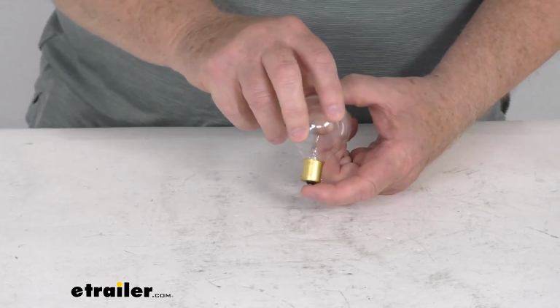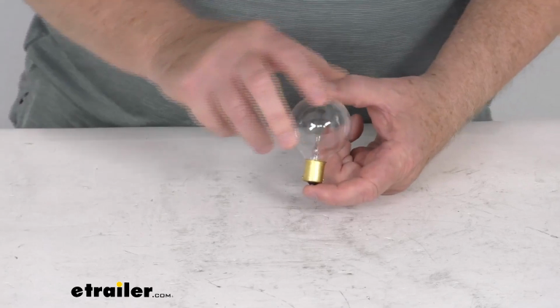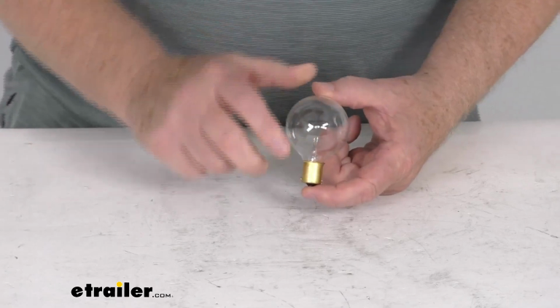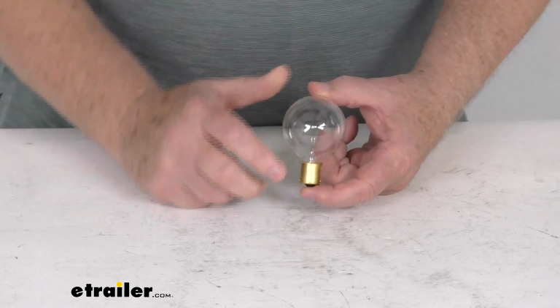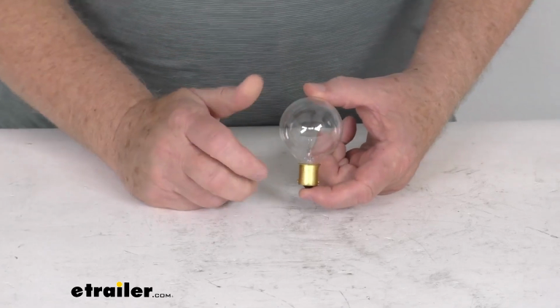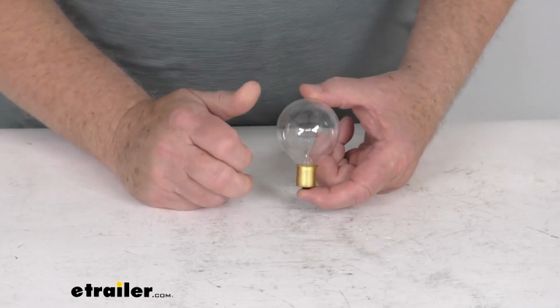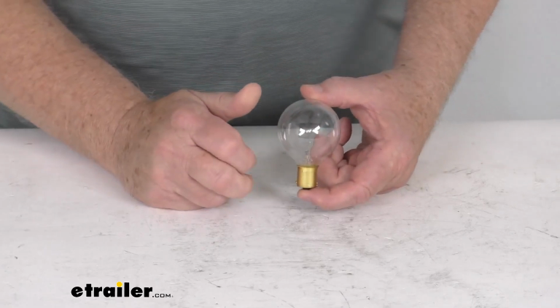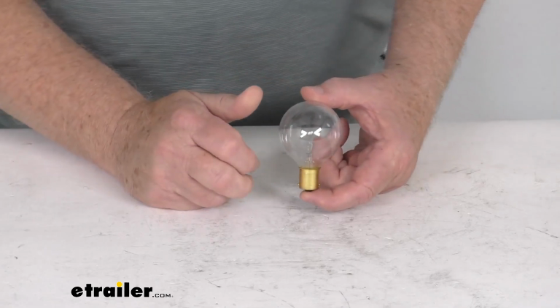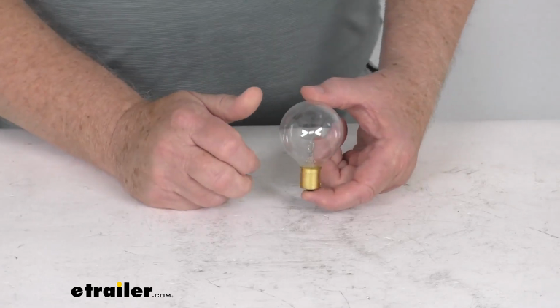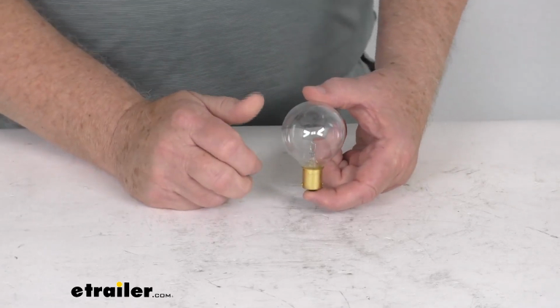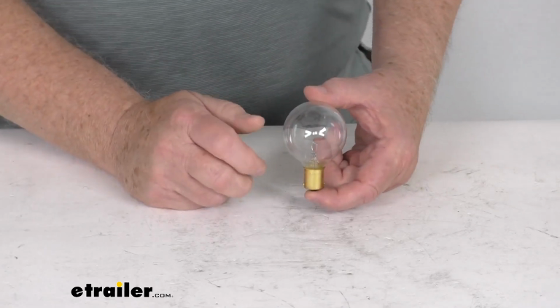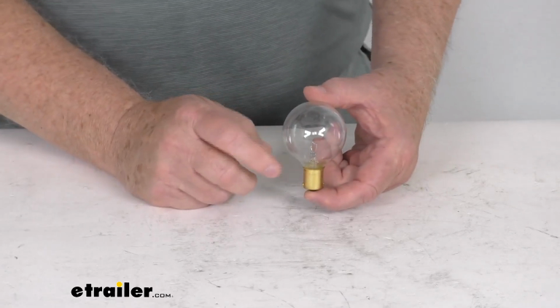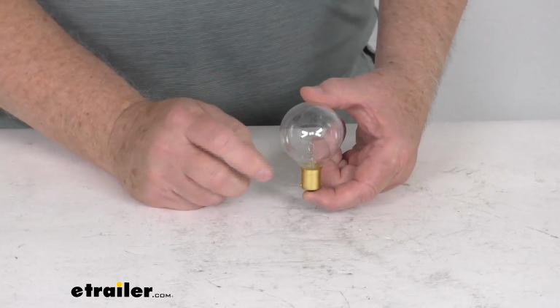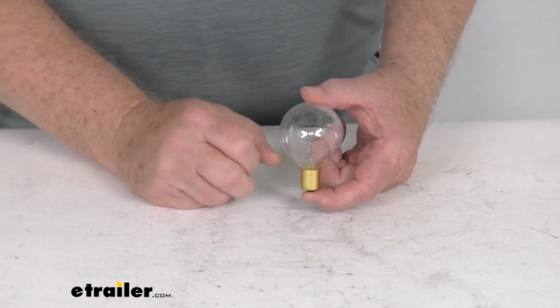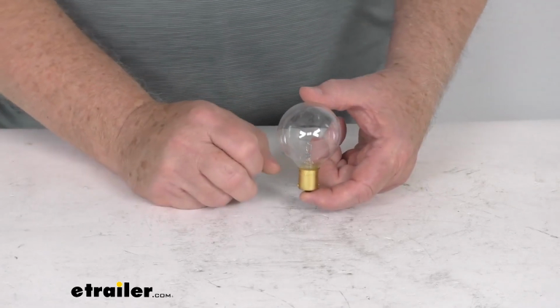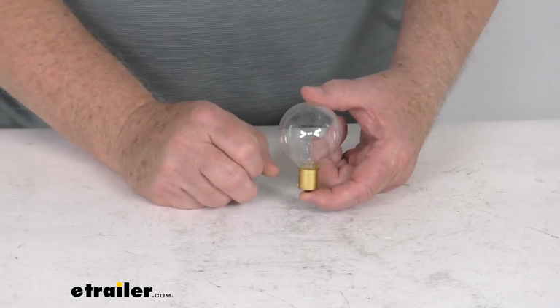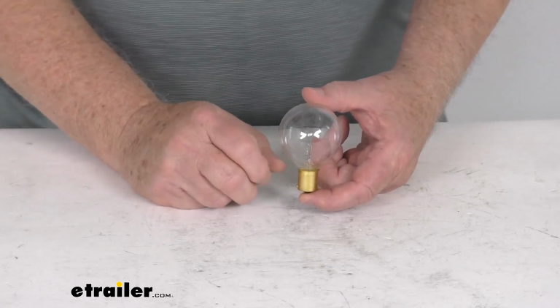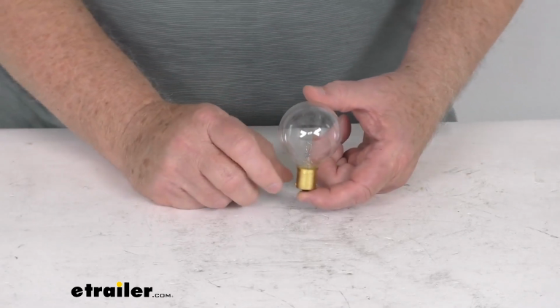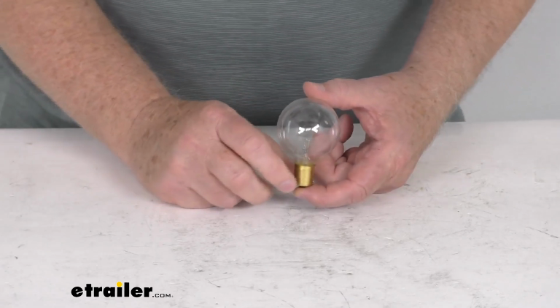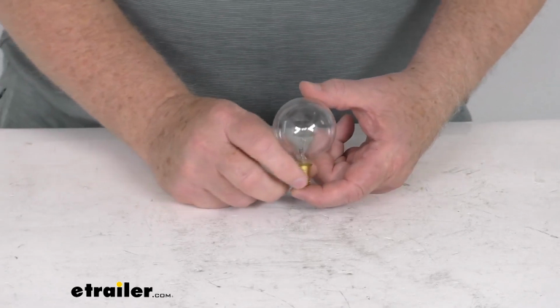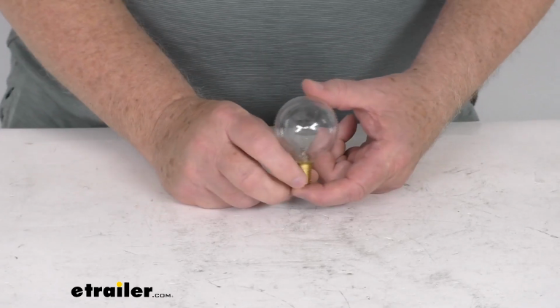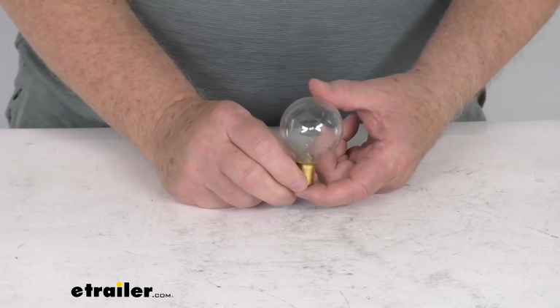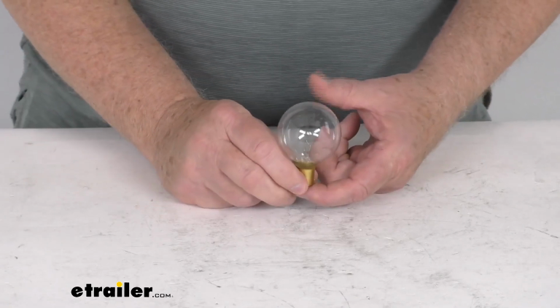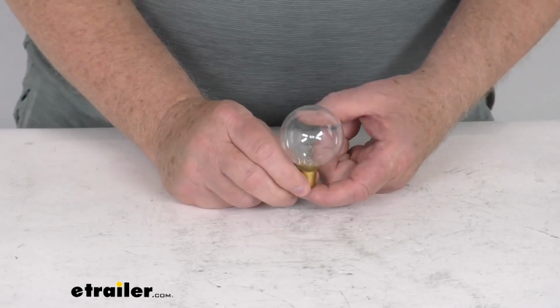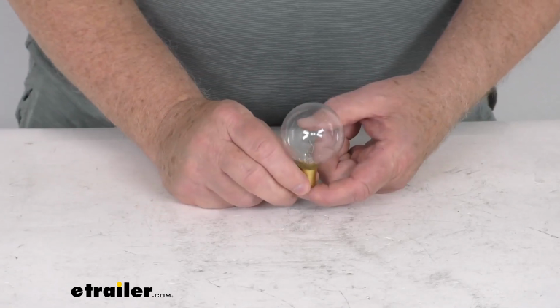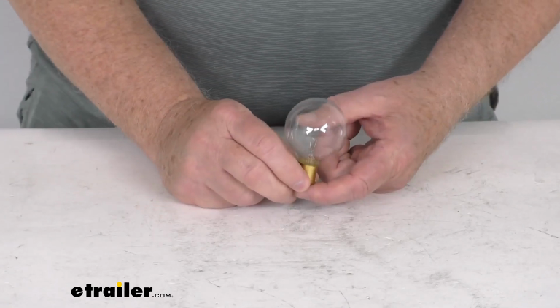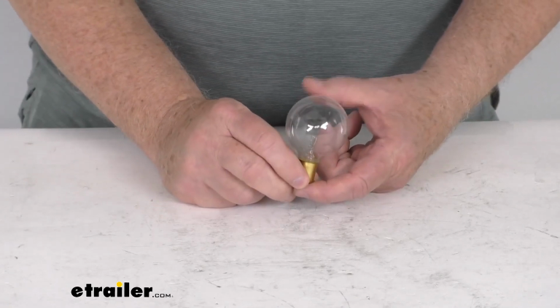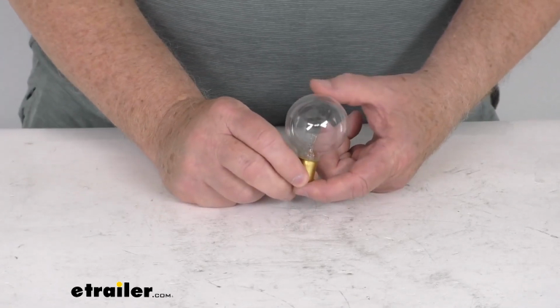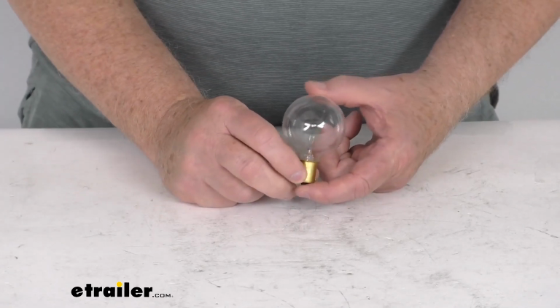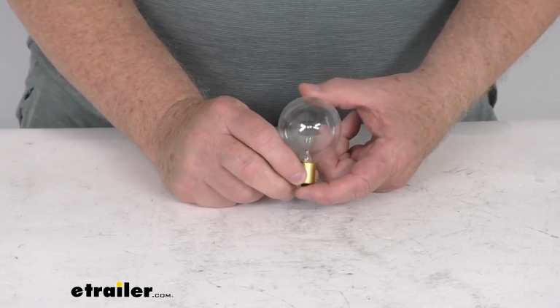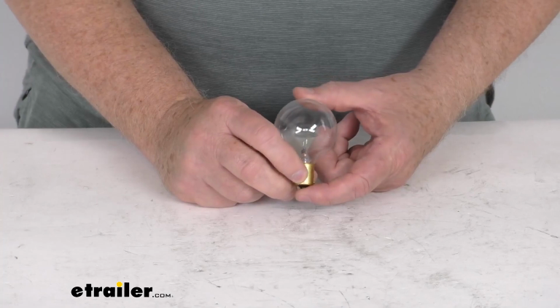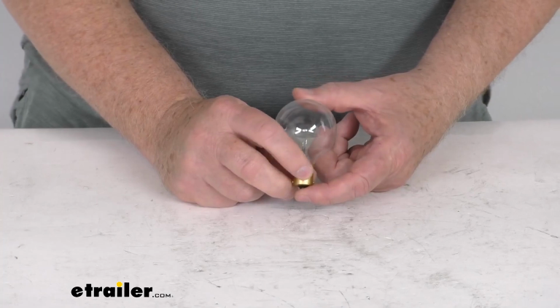It is a 12-volt bulb, 13 watts, and it is a clear globe as you can see here.